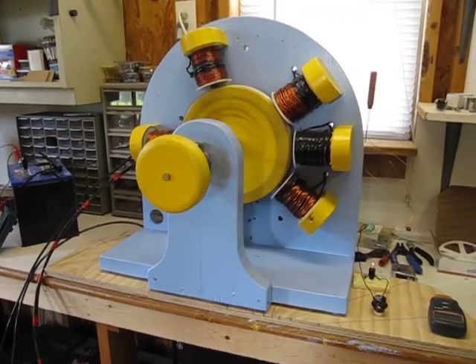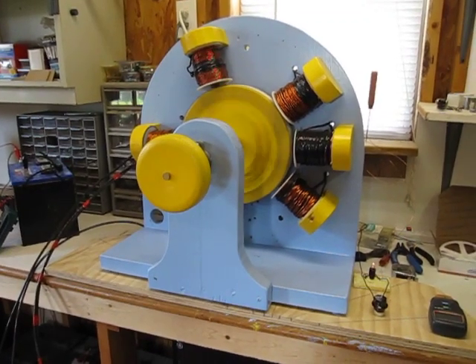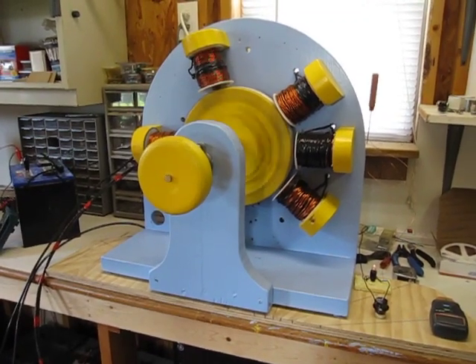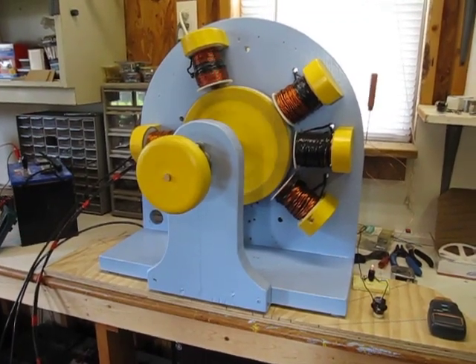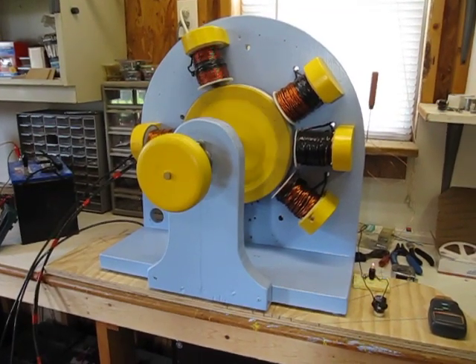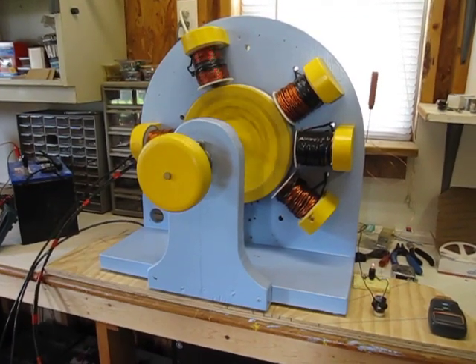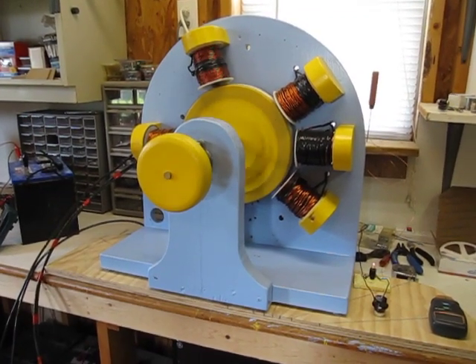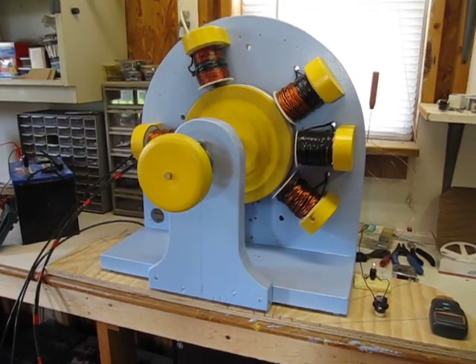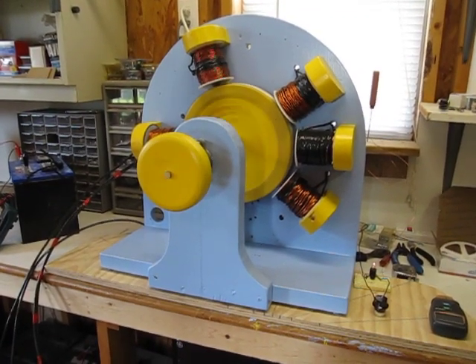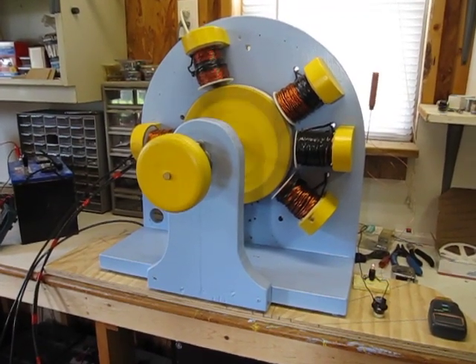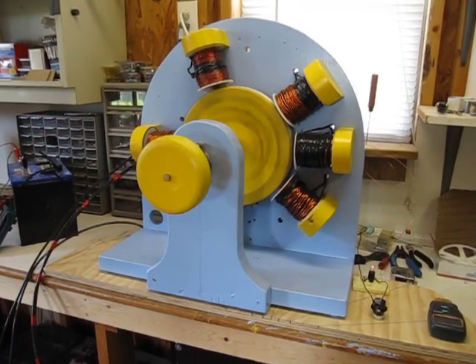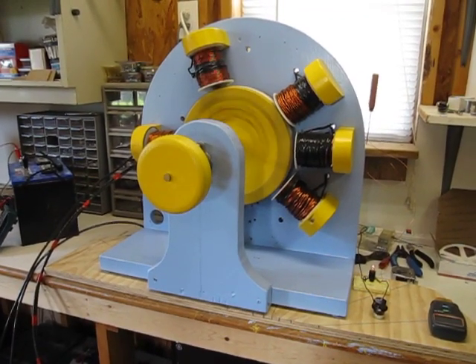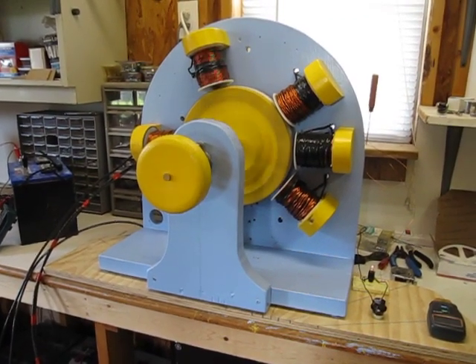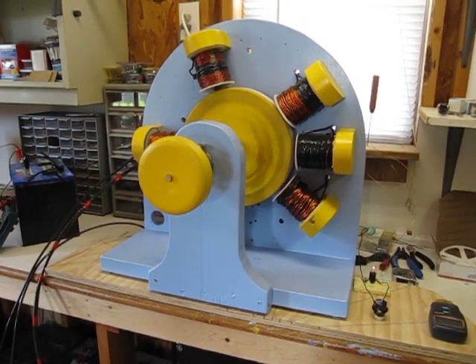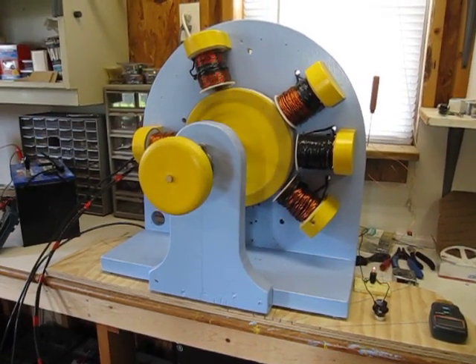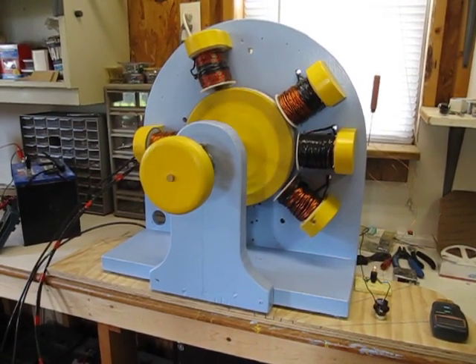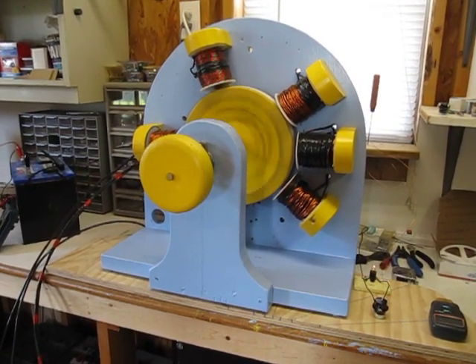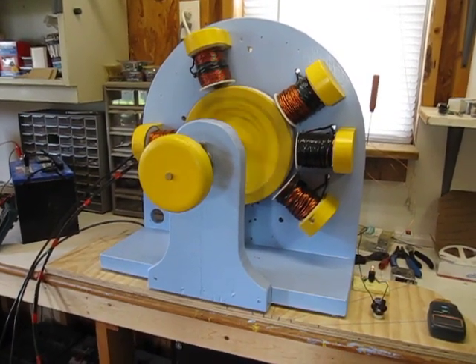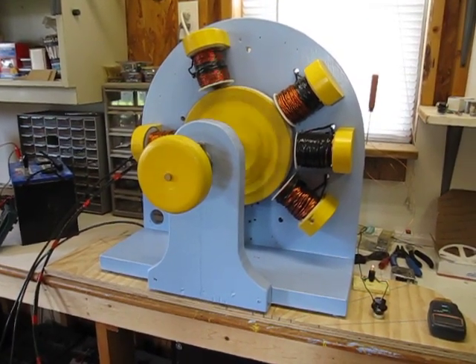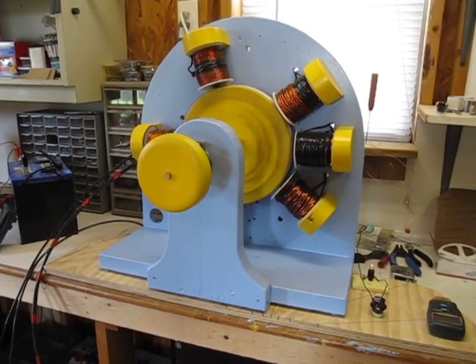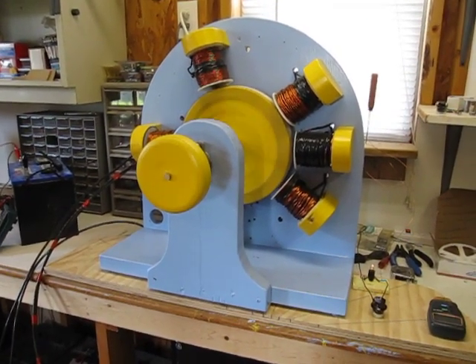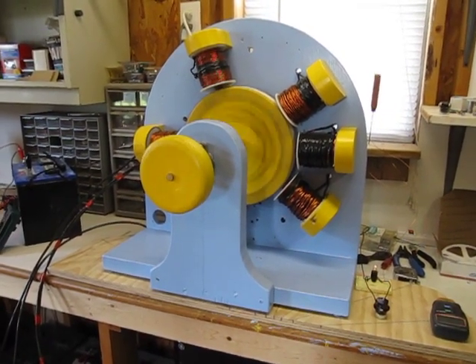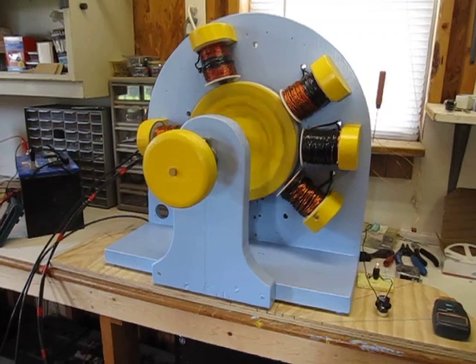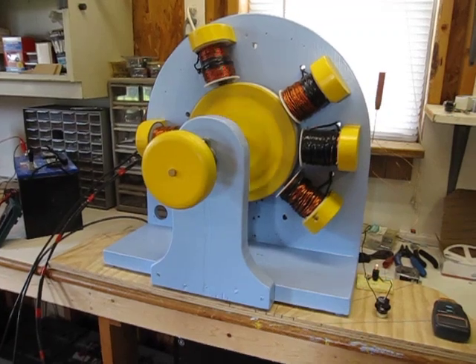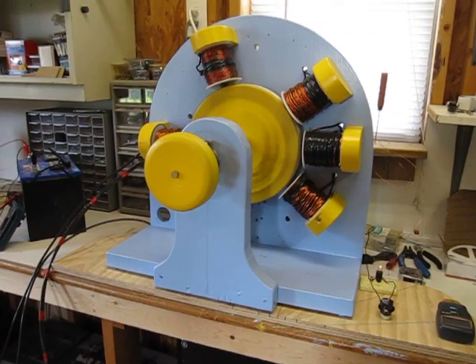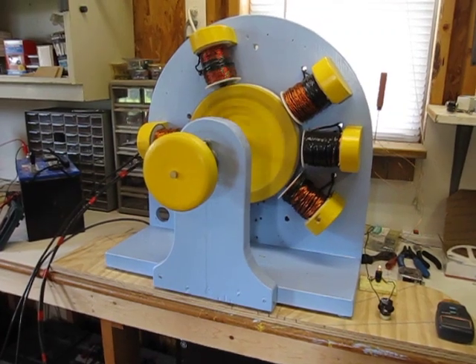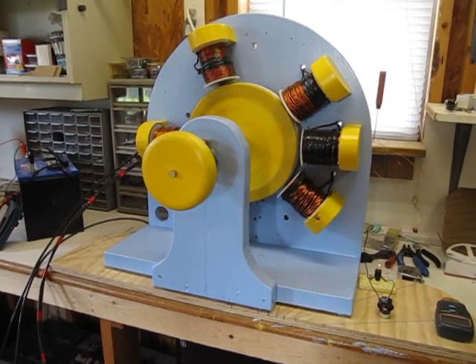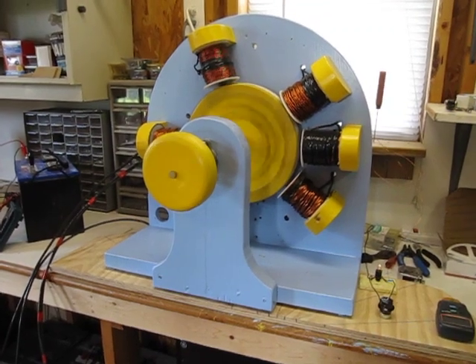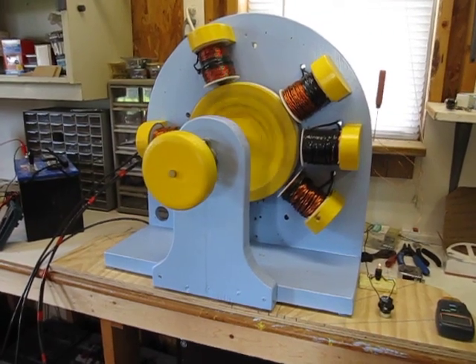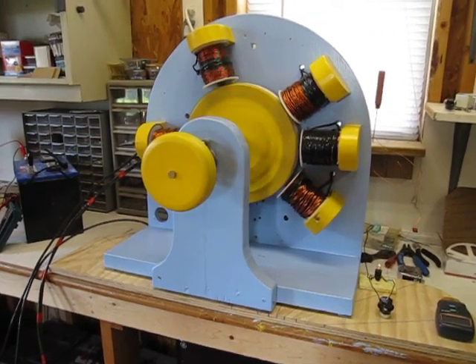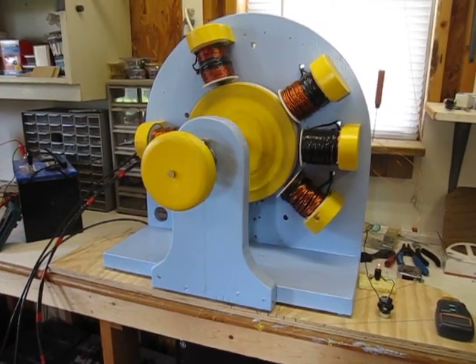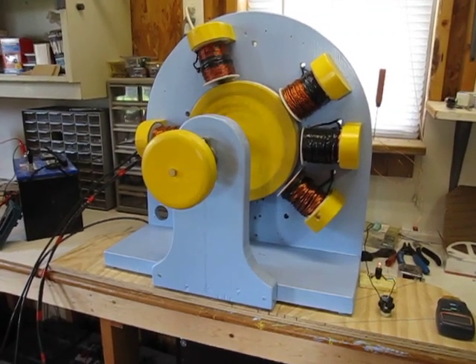Hello friends, my name is Preston Stroud. I'm here to give you another update on my Bedini technology testing.